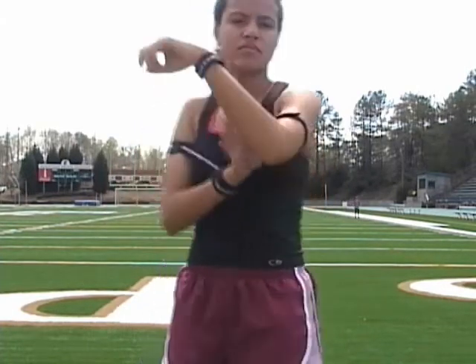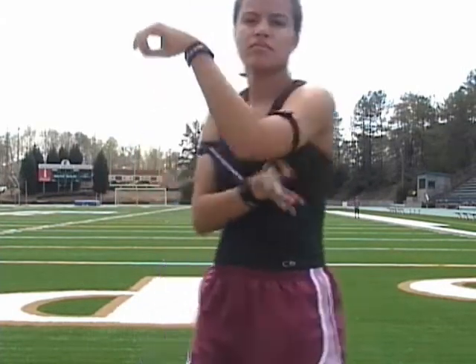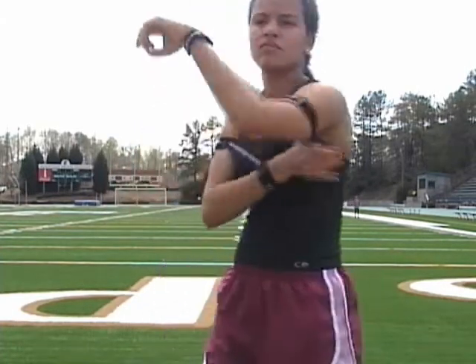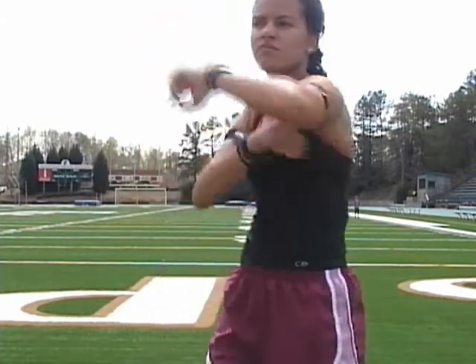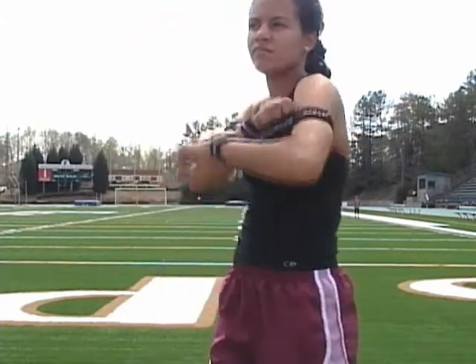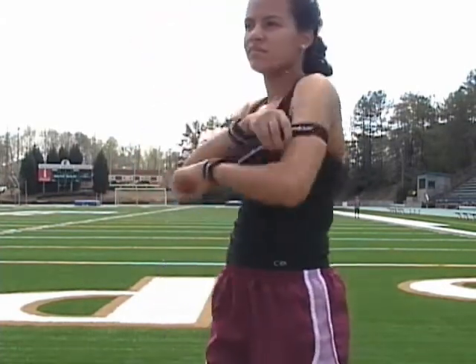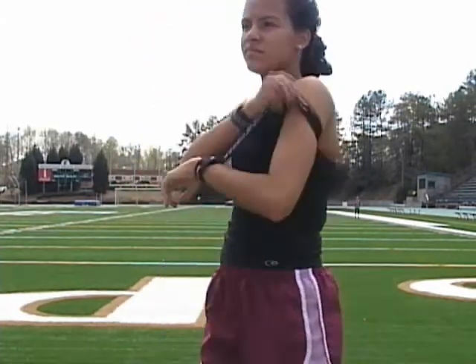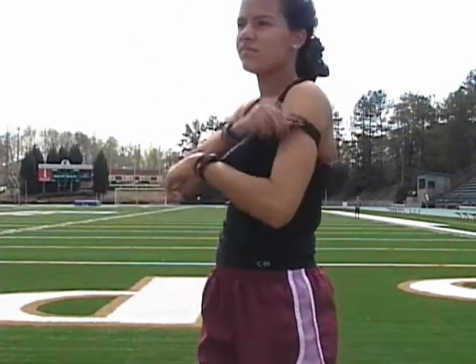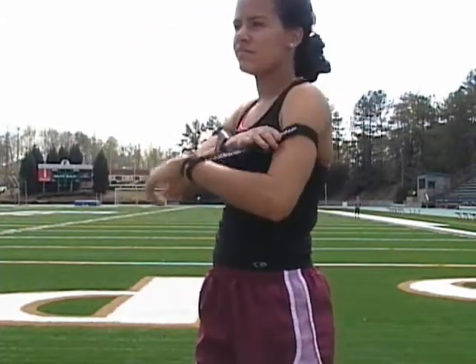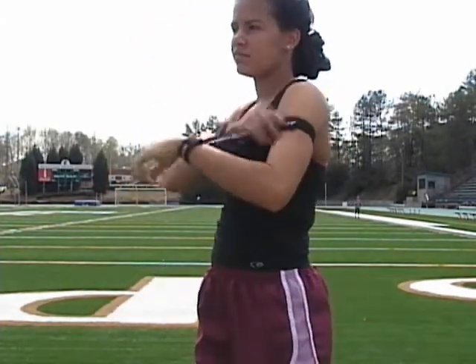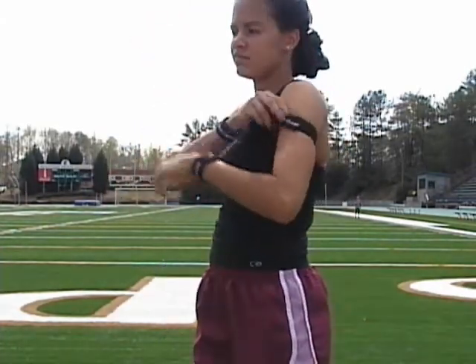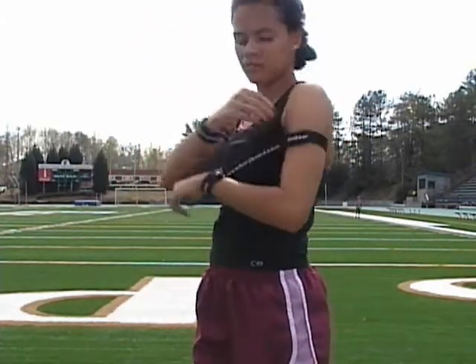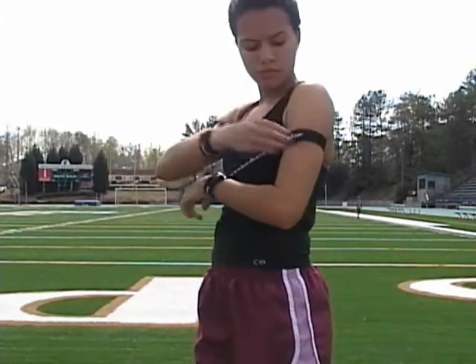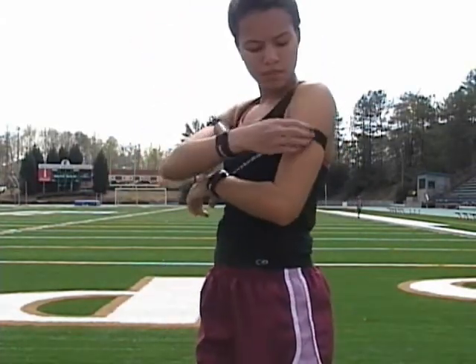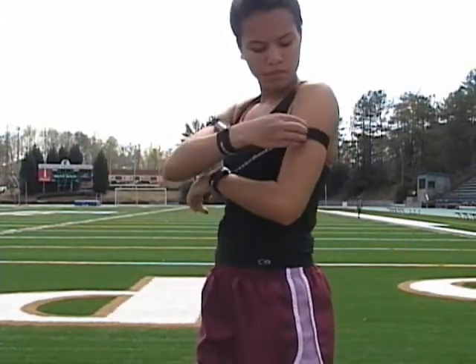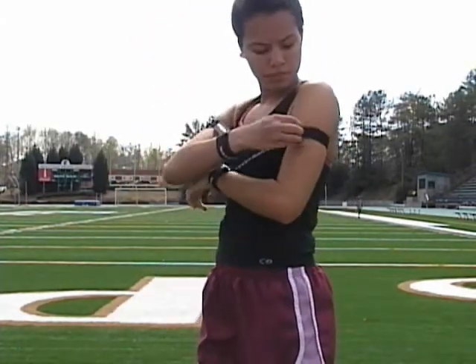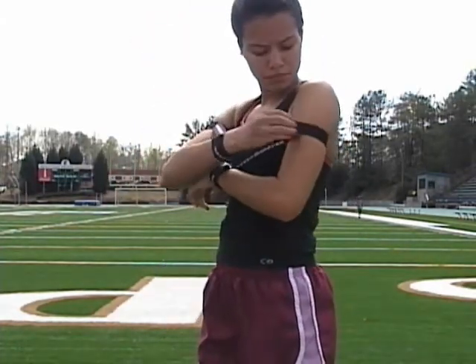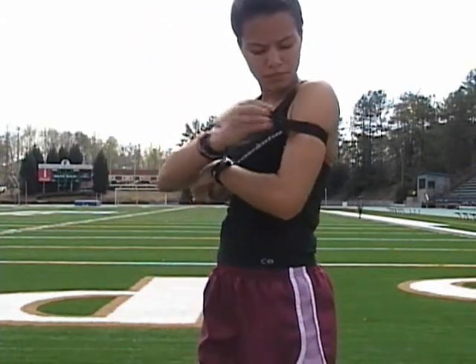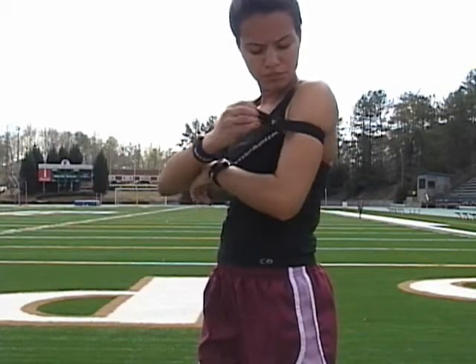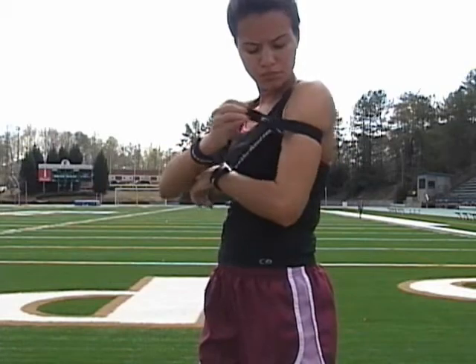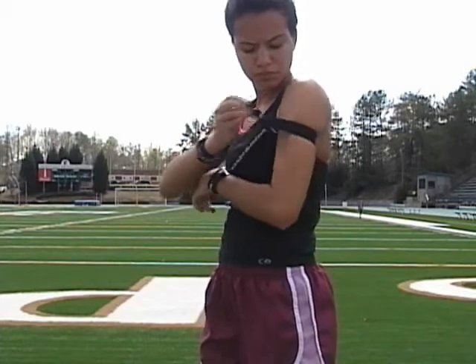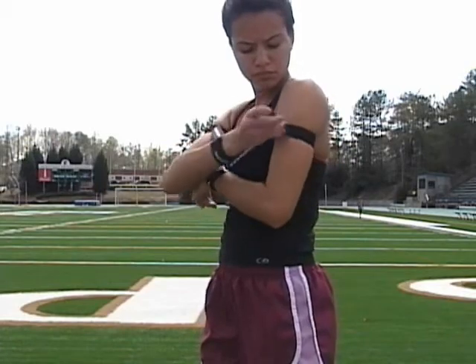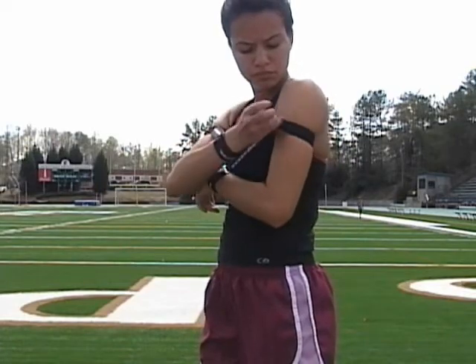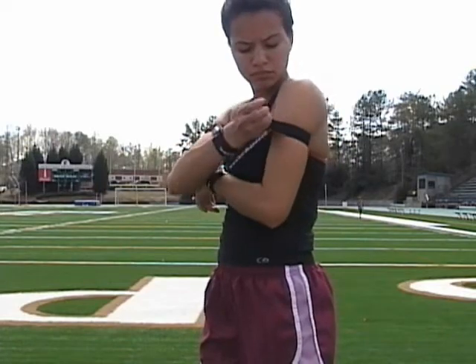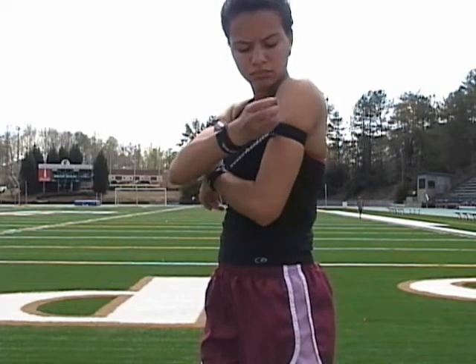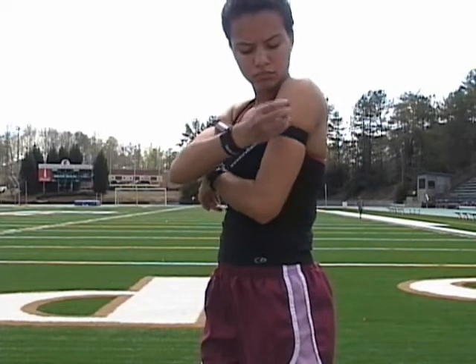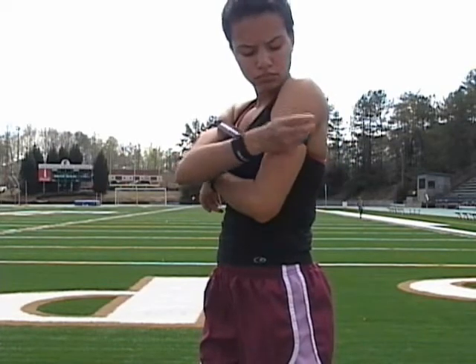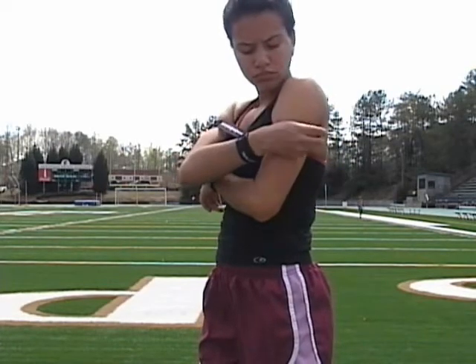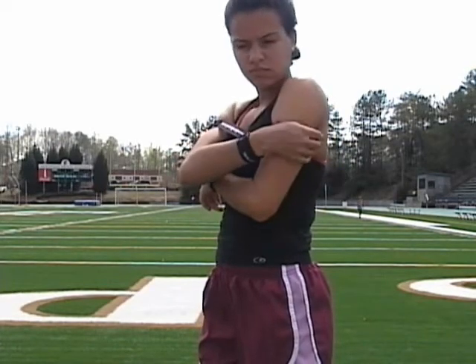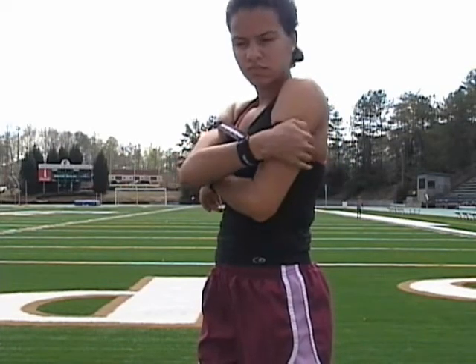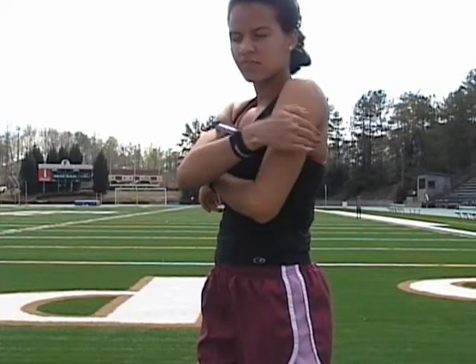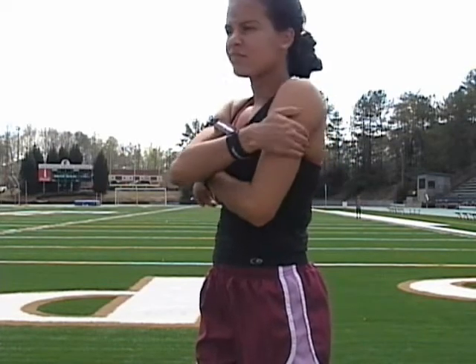Fourth, adjust to fit securely. Now you're off and running.